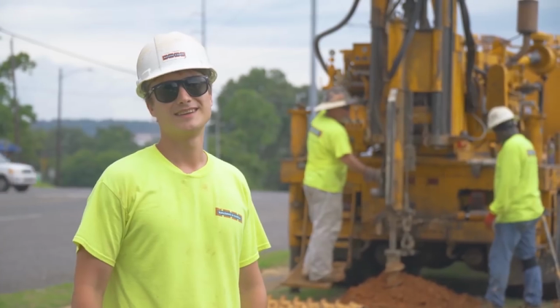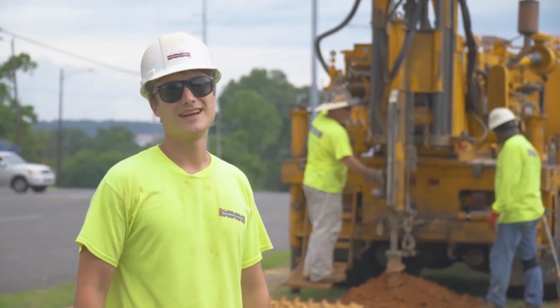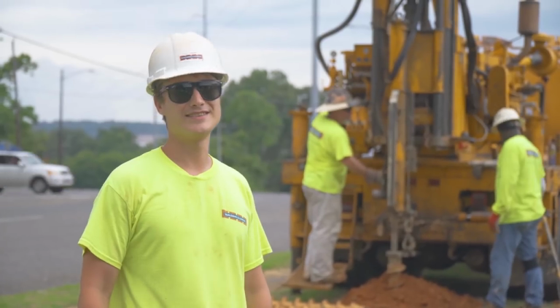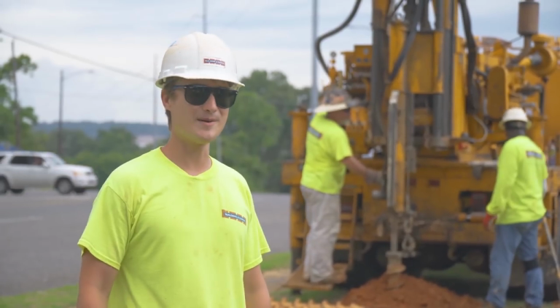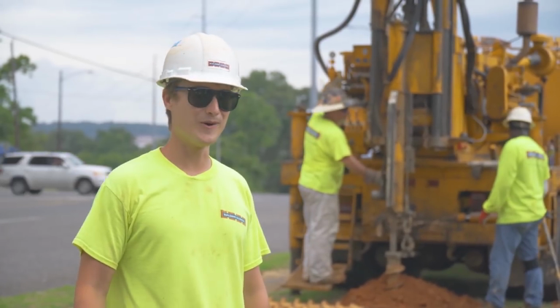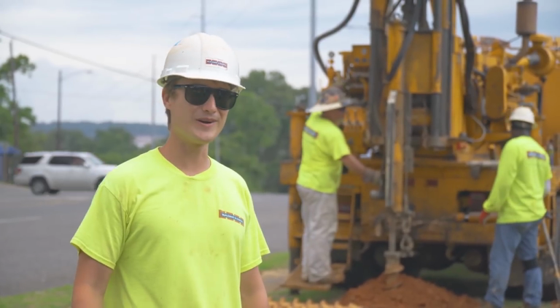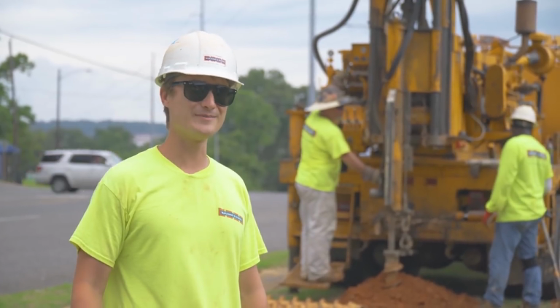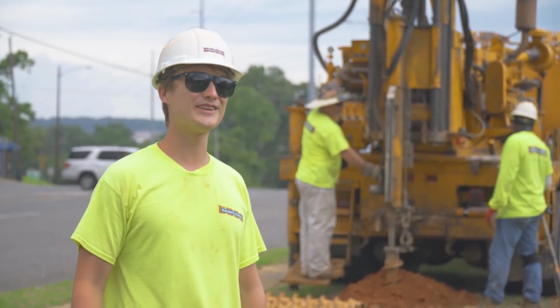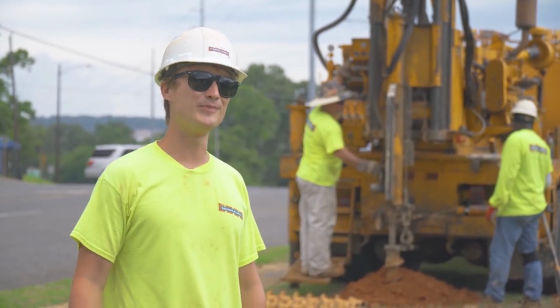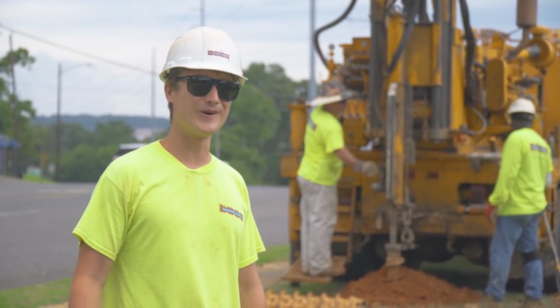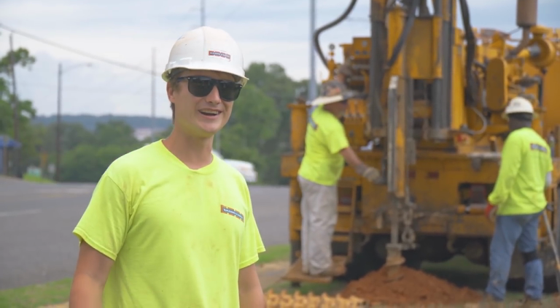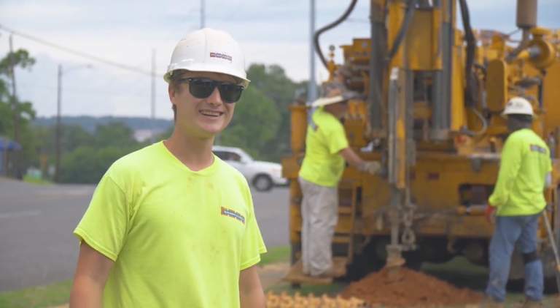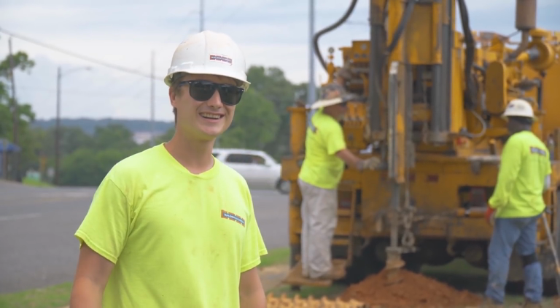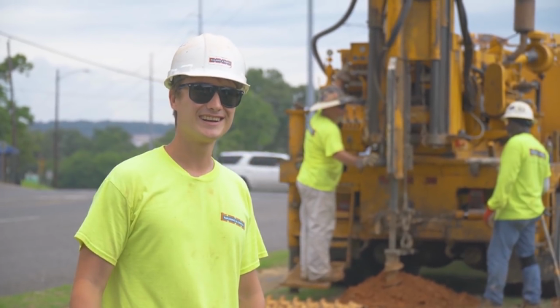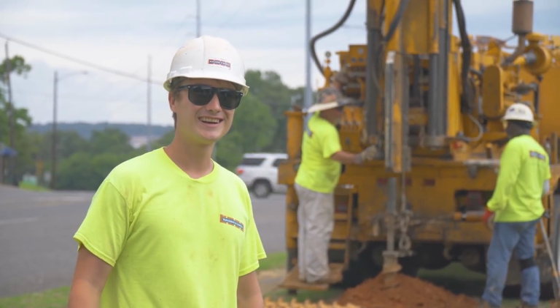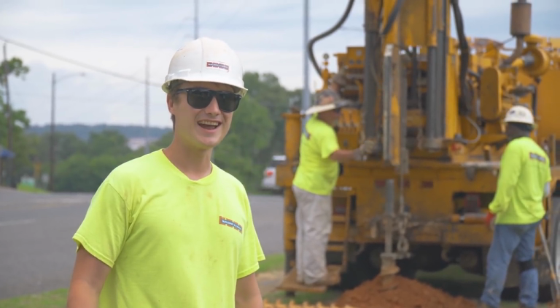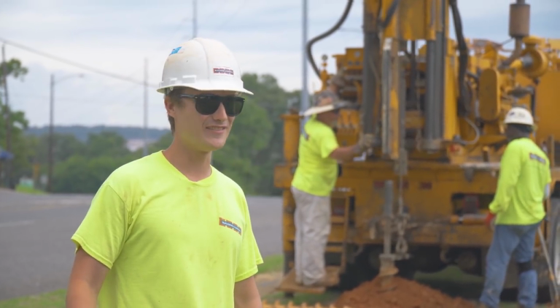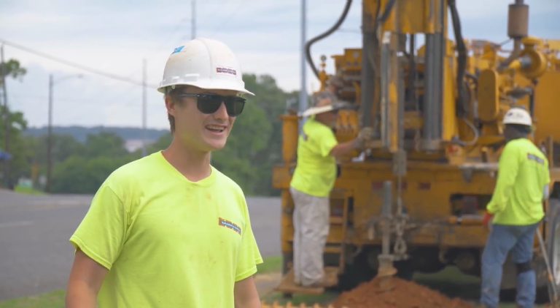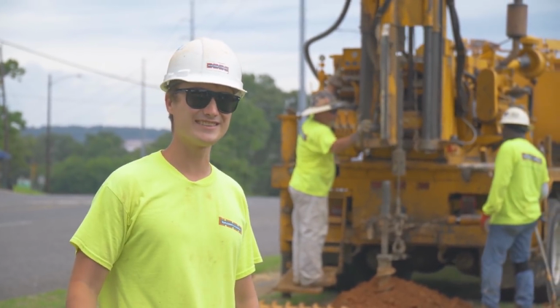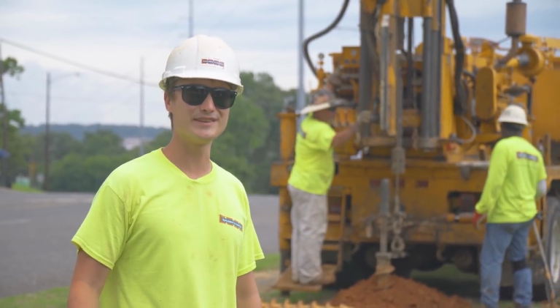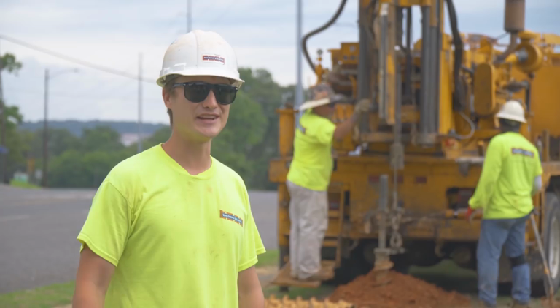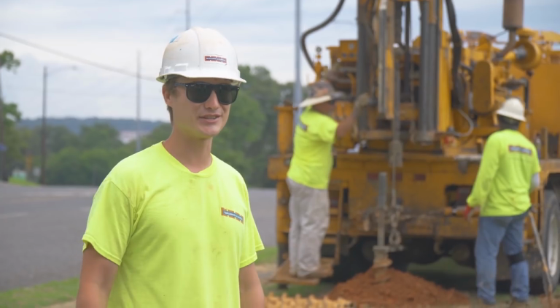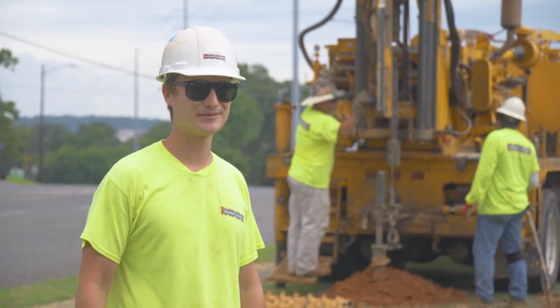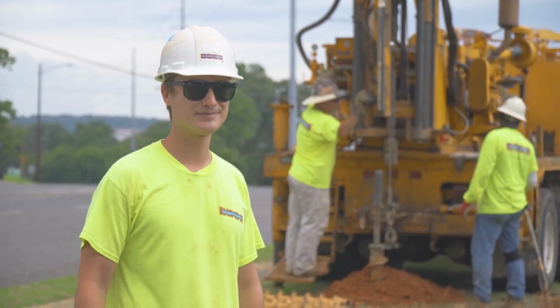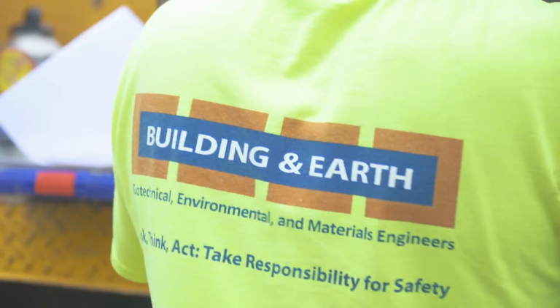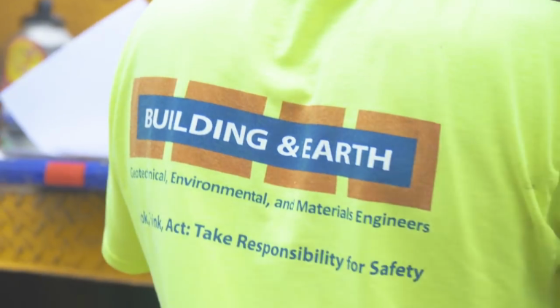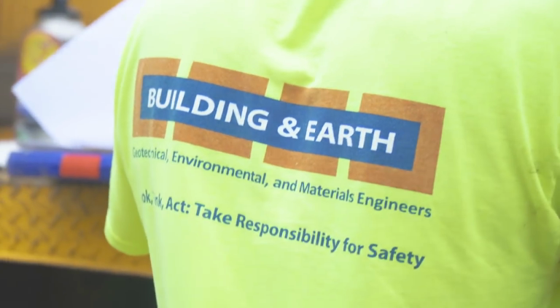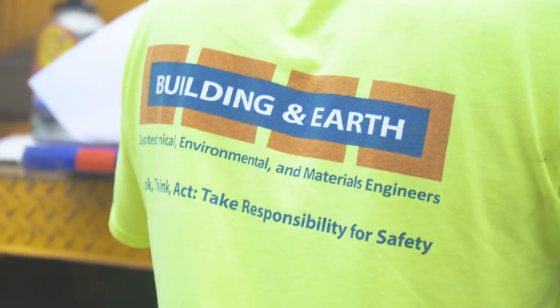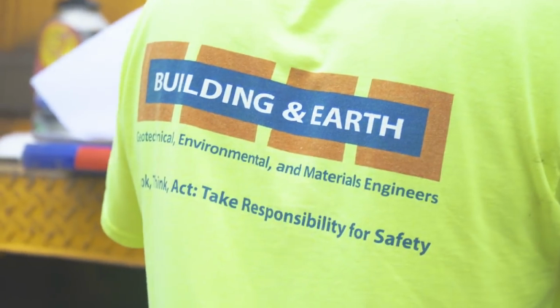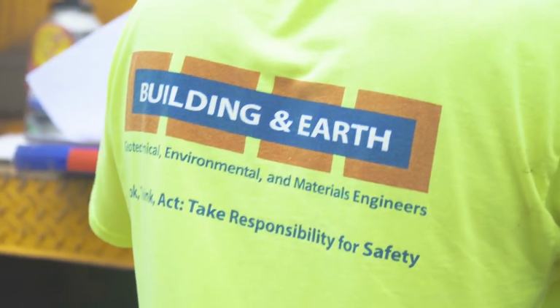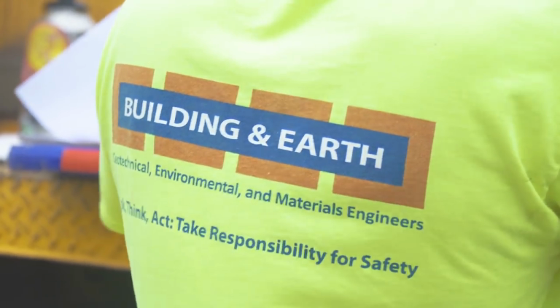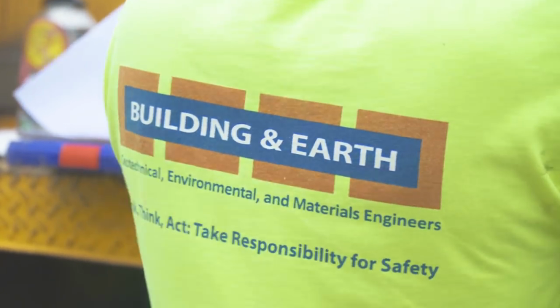It's not boring, but it's boring. Every day is an adventure at Building and Earth Sciences.